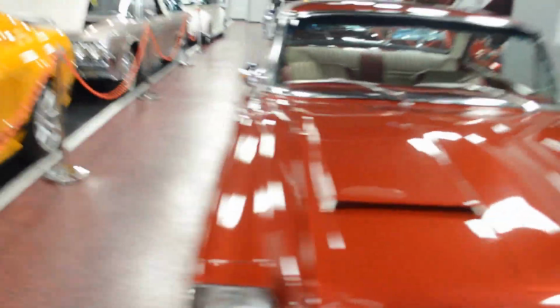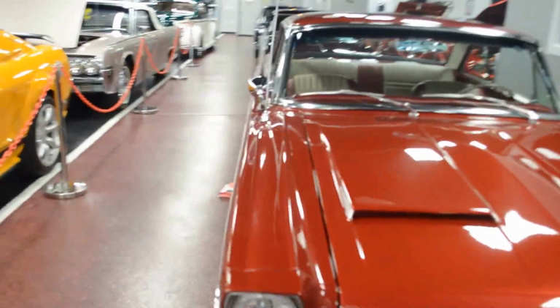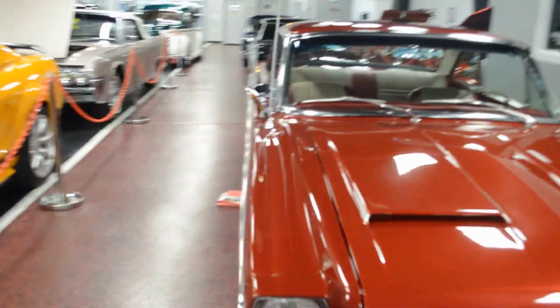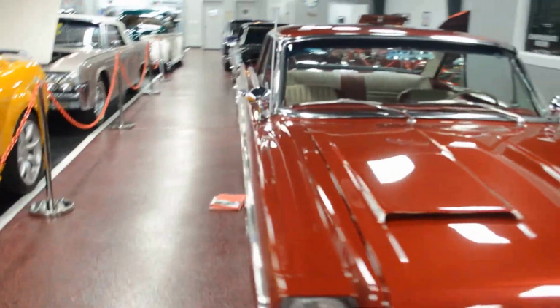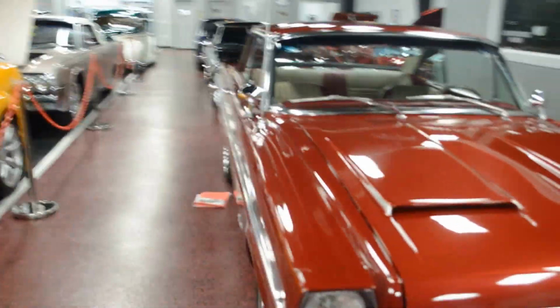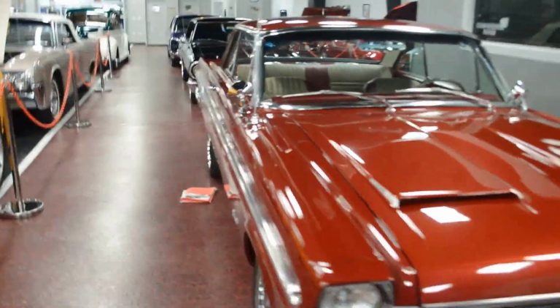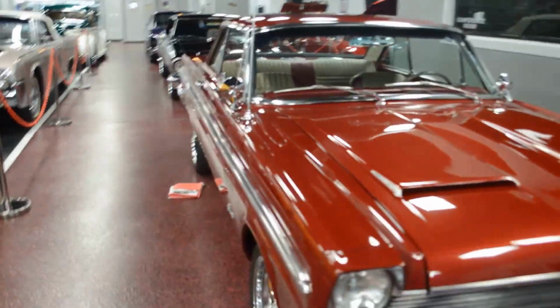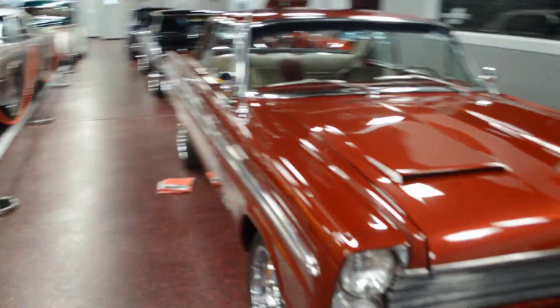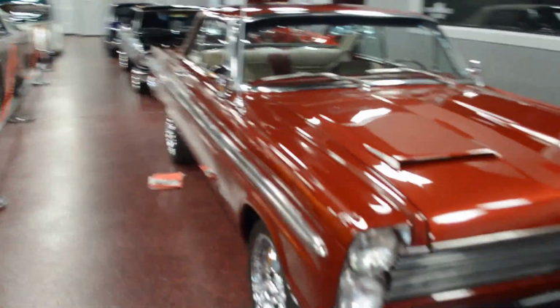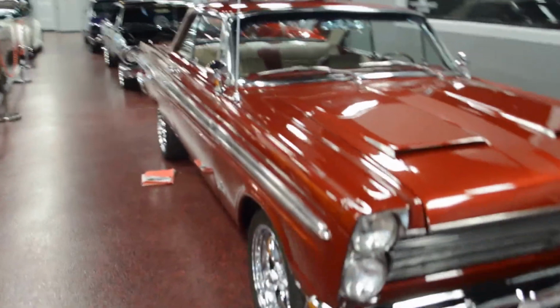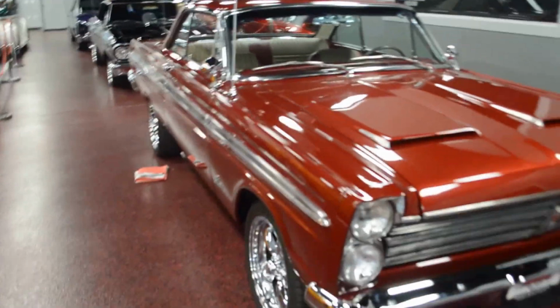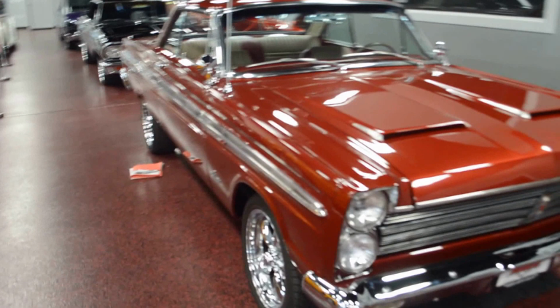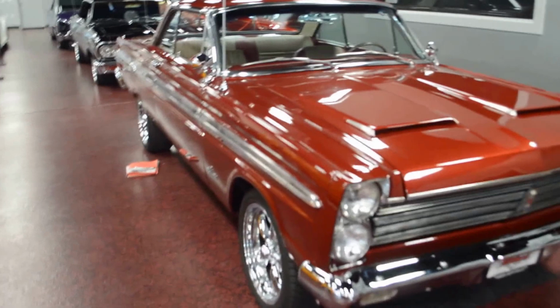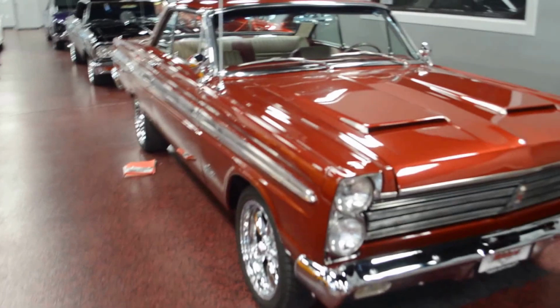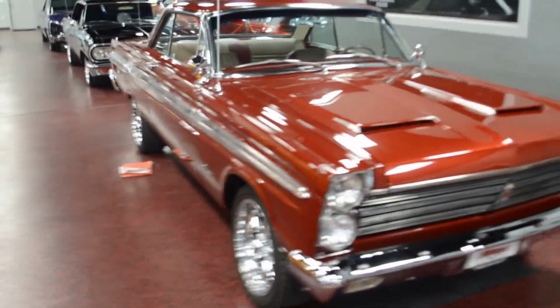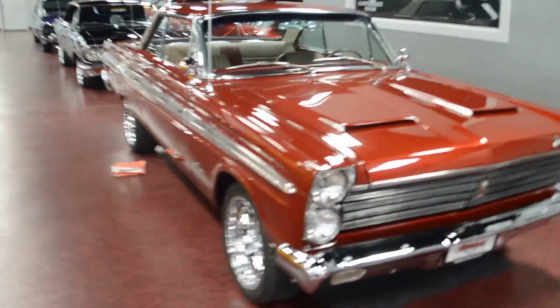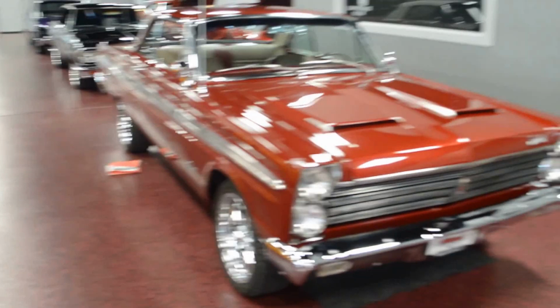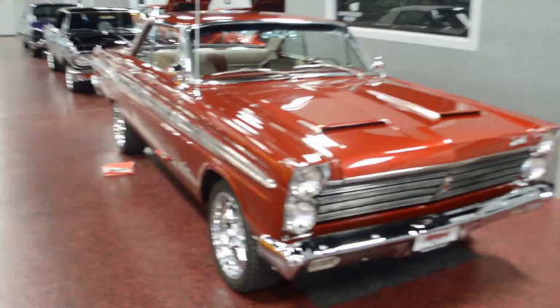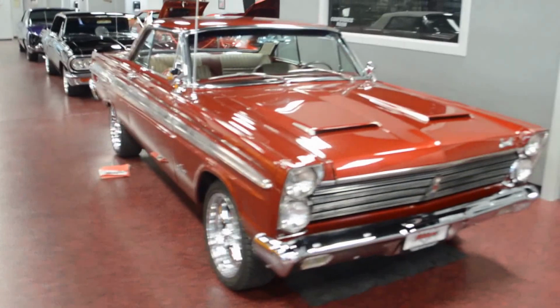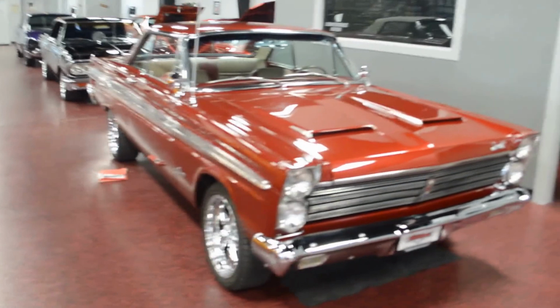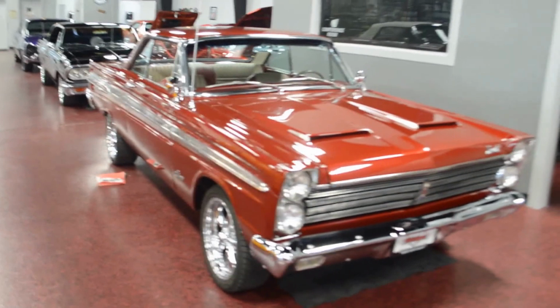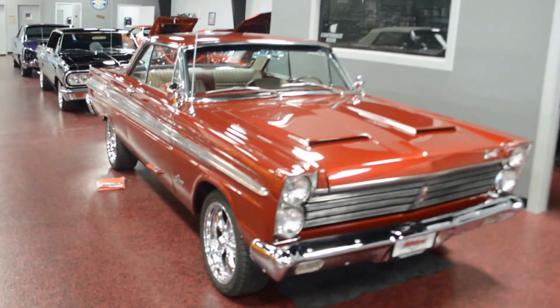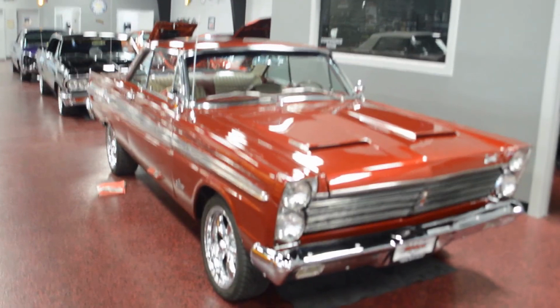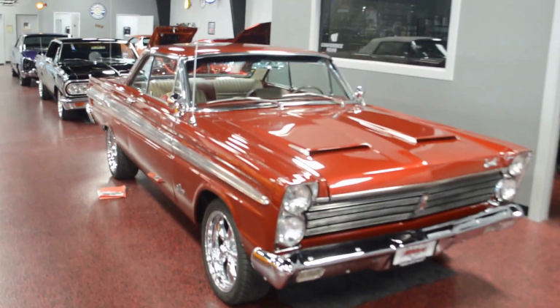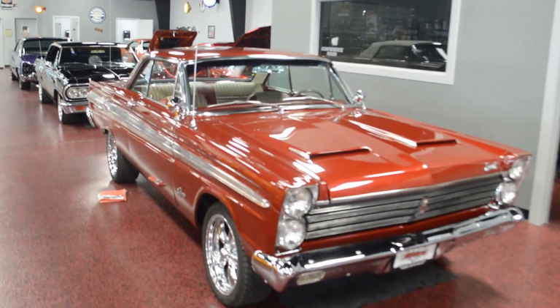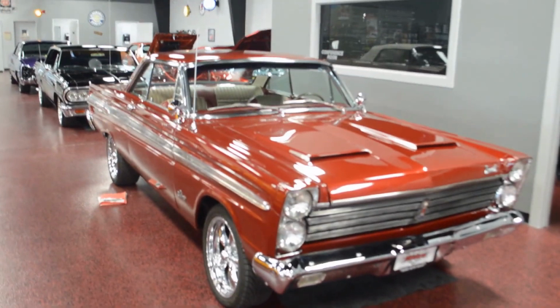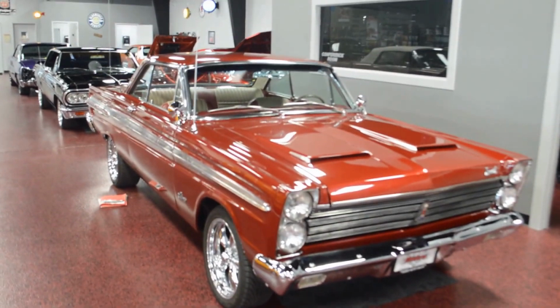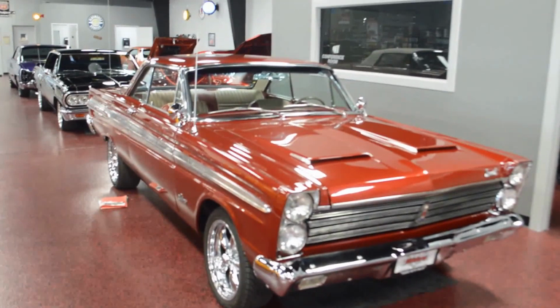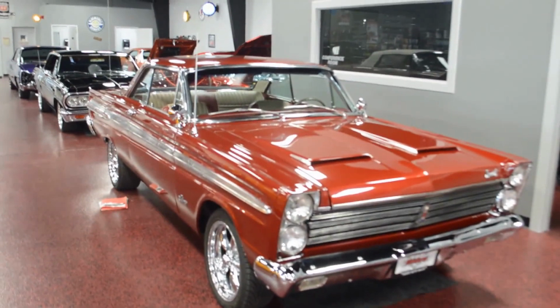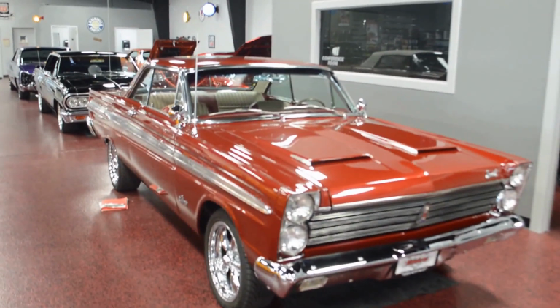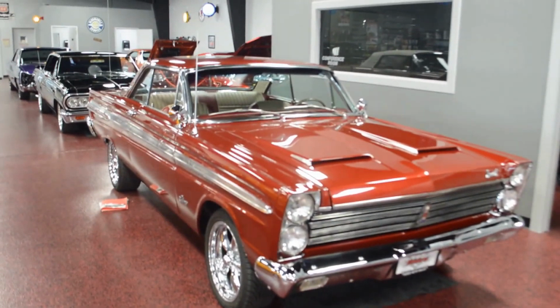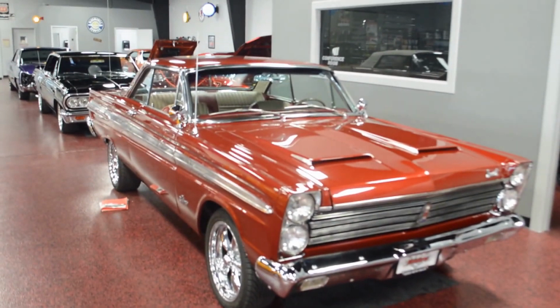And that is our 64 Comet. Thanks for watching, guys, and have a good day.